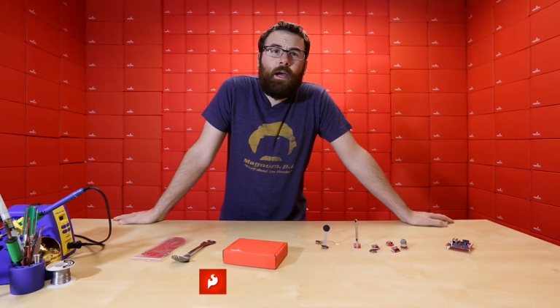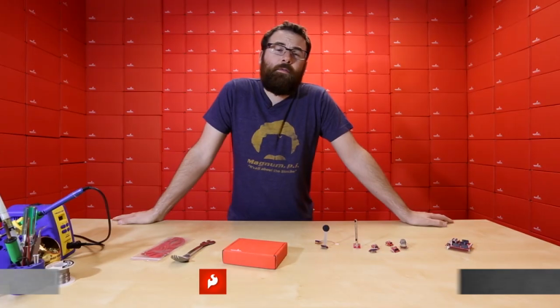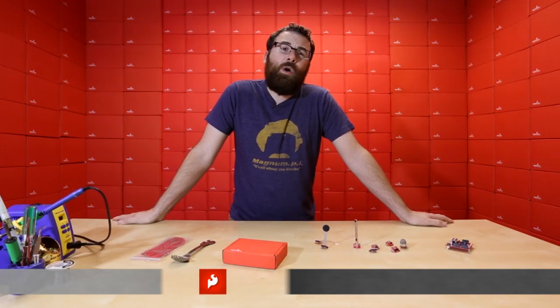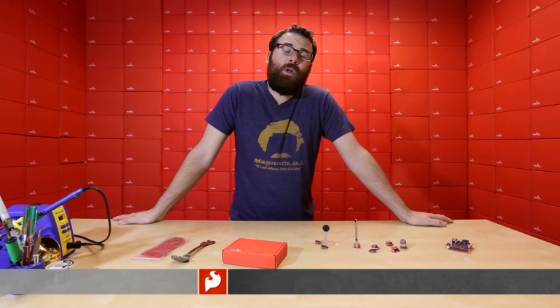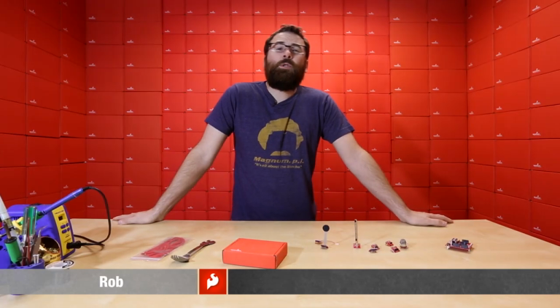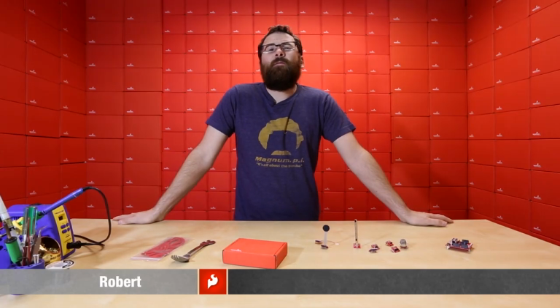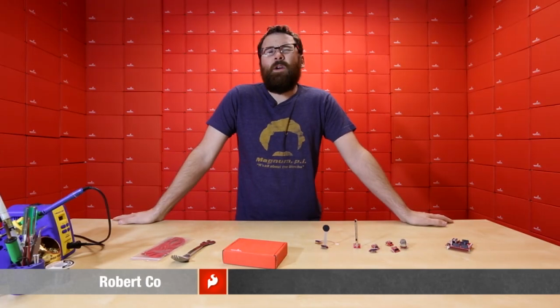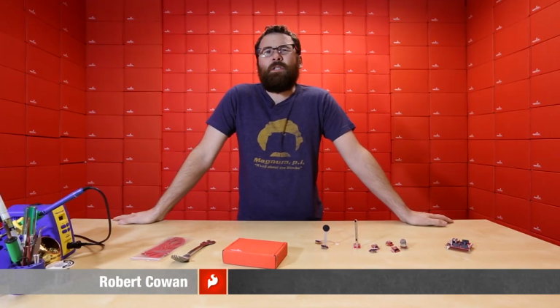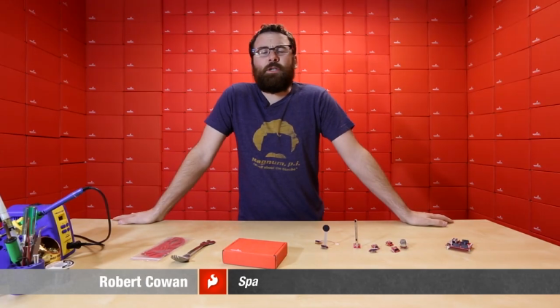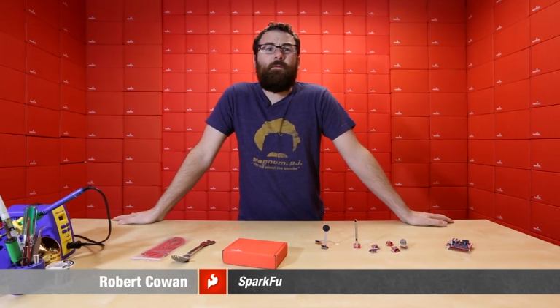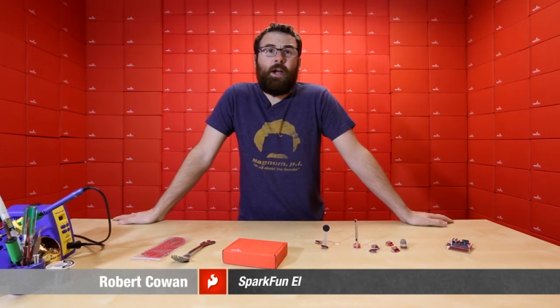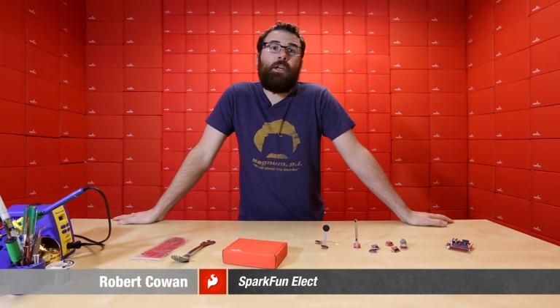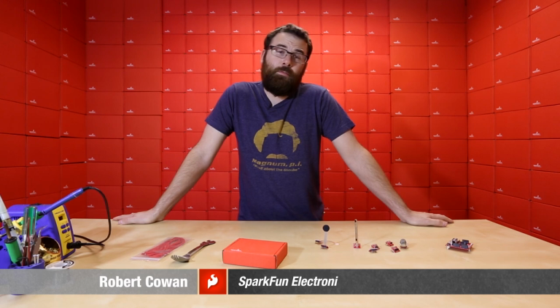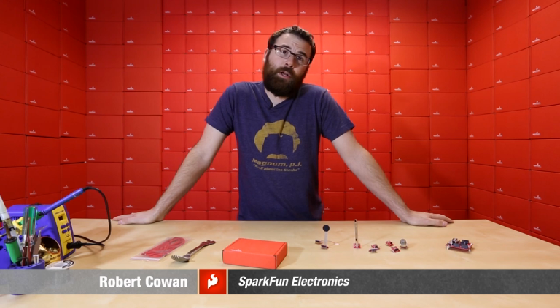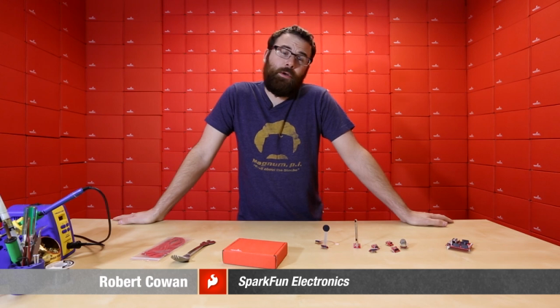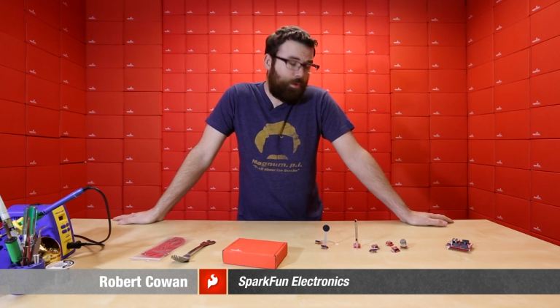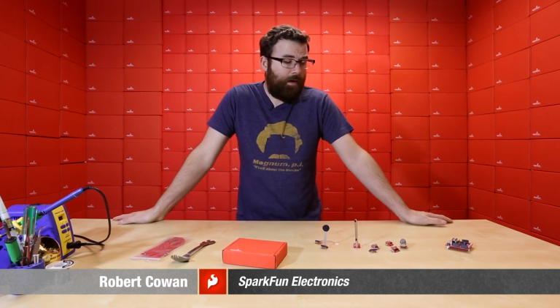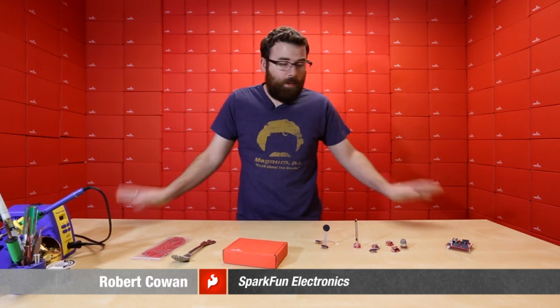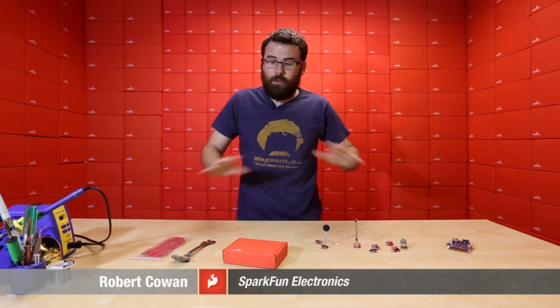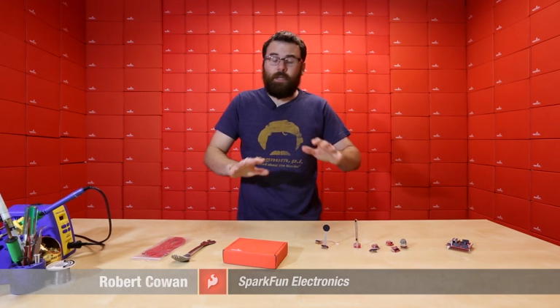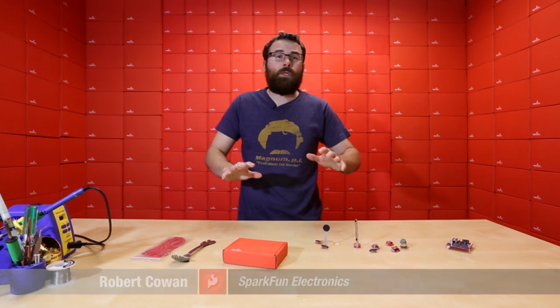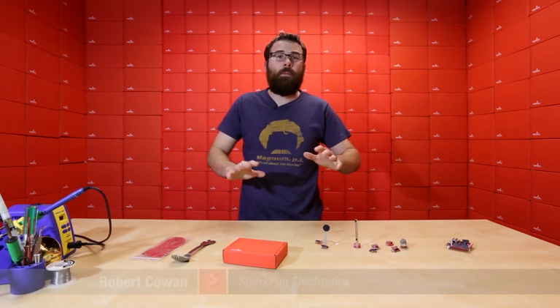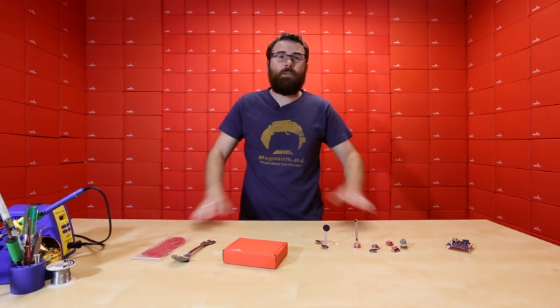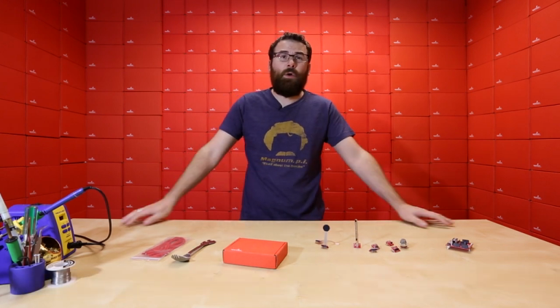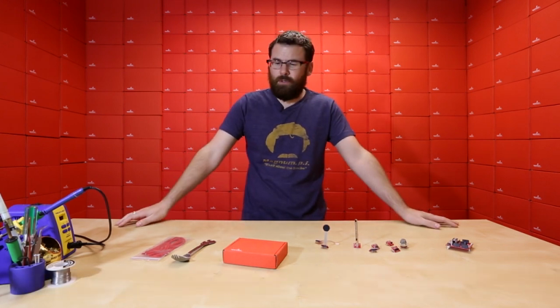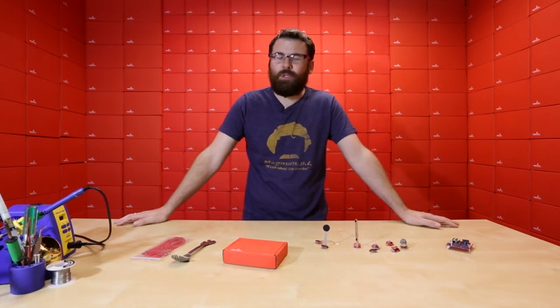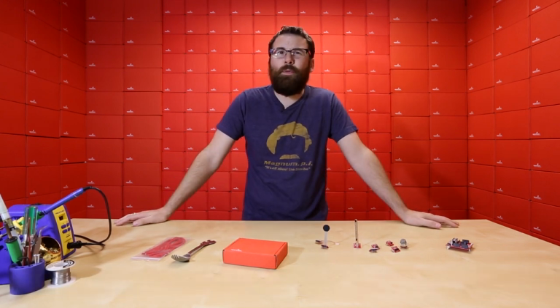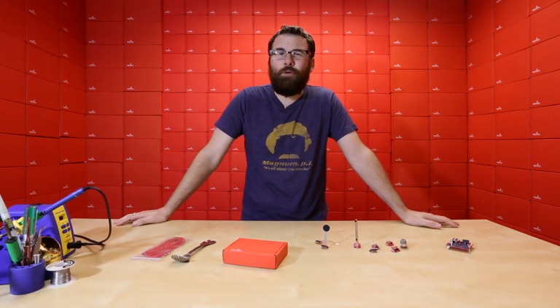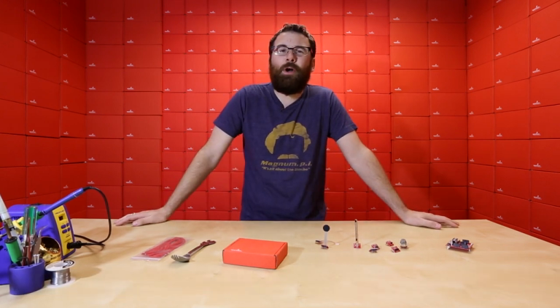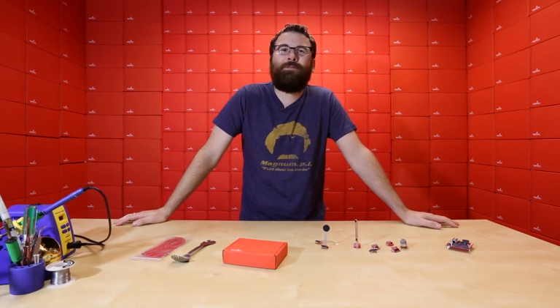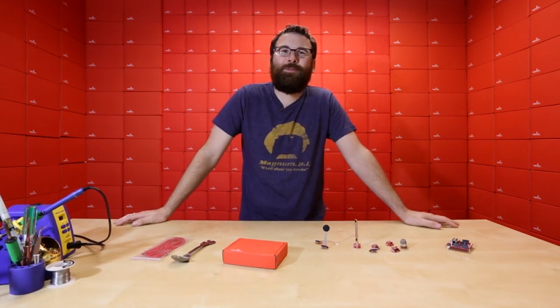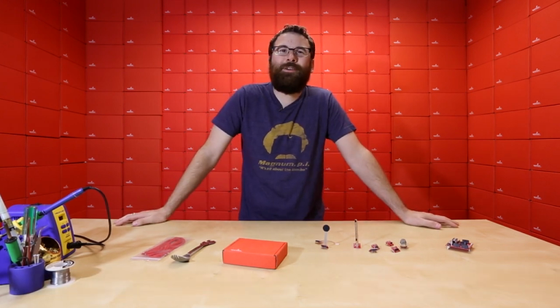Hello, everyone. Welcome to a very special Friday new product post. We've got a couple new things to talk about, so here's the scoop on the new products for this week.